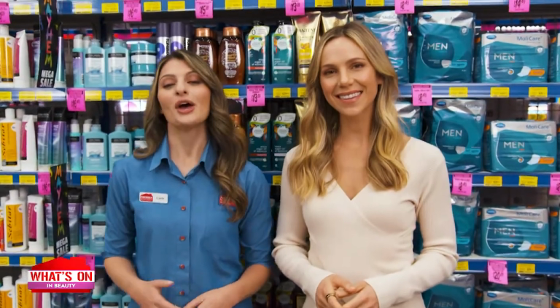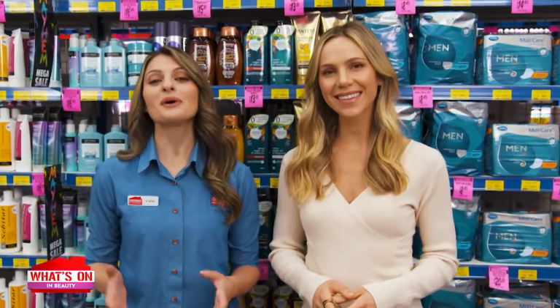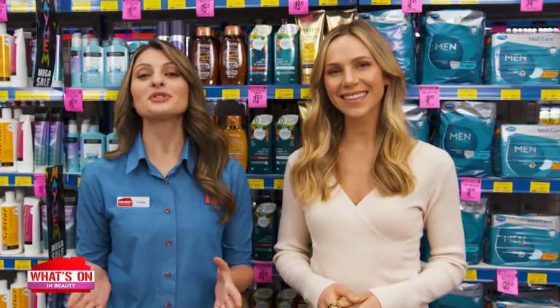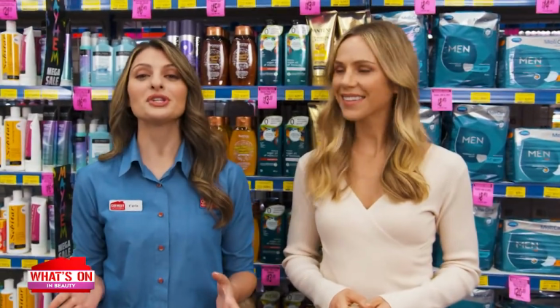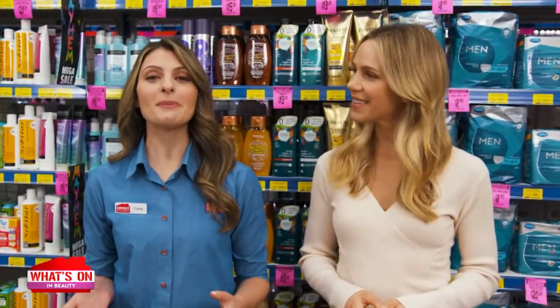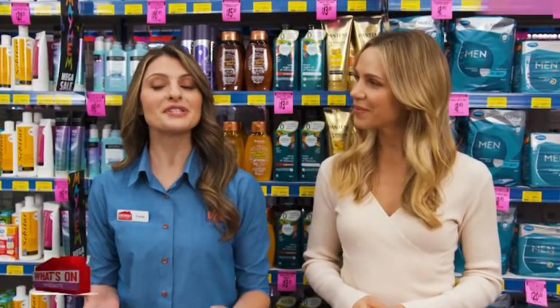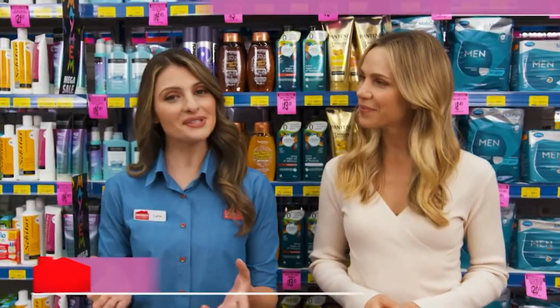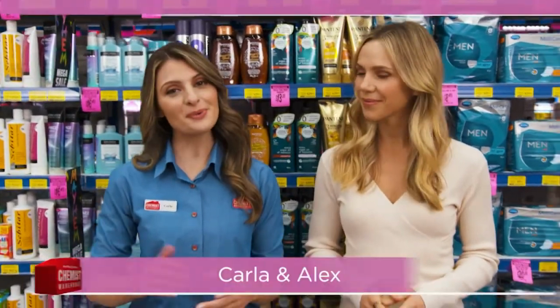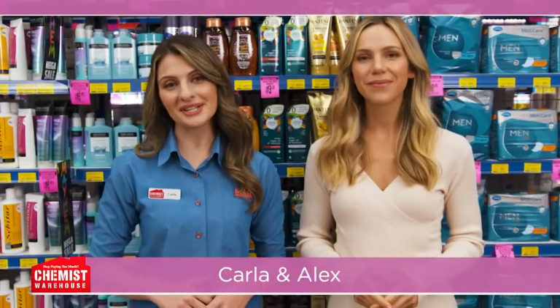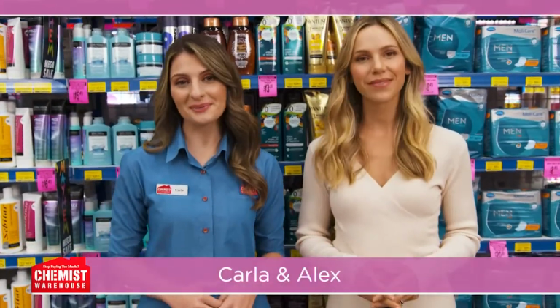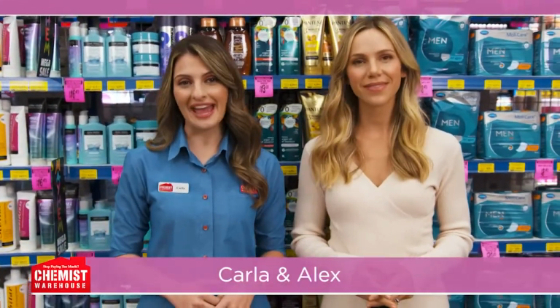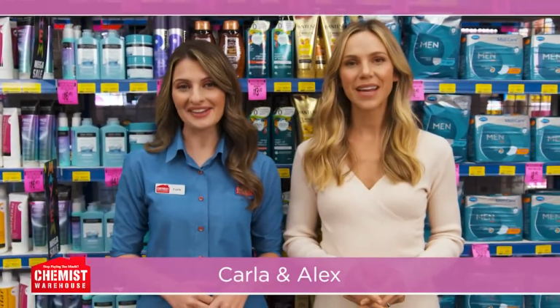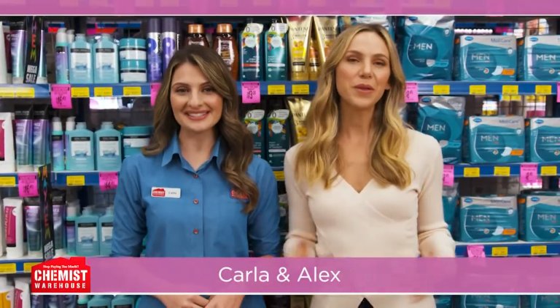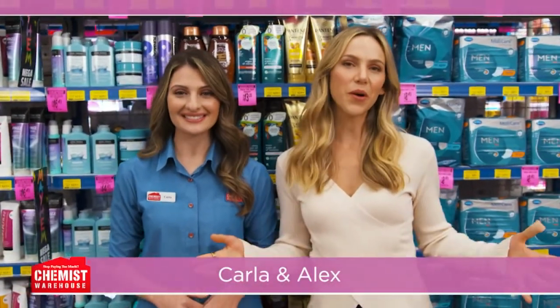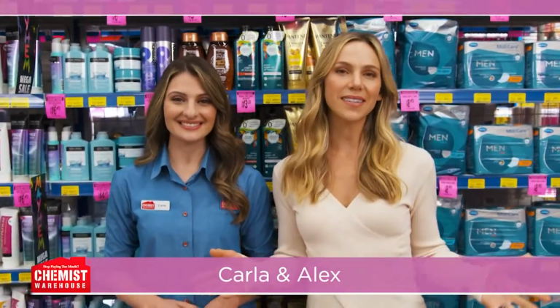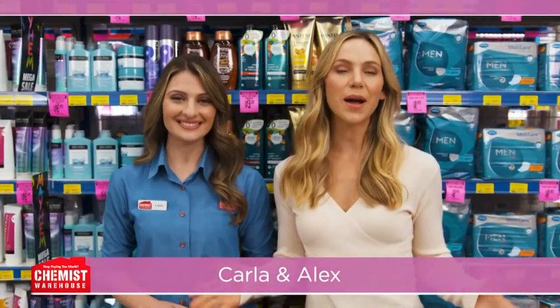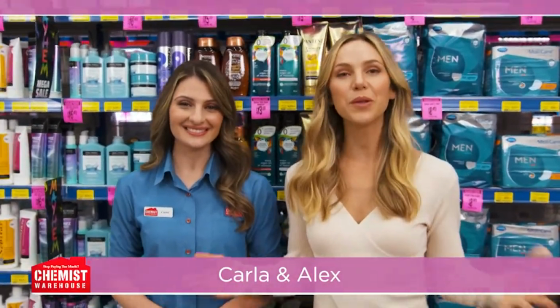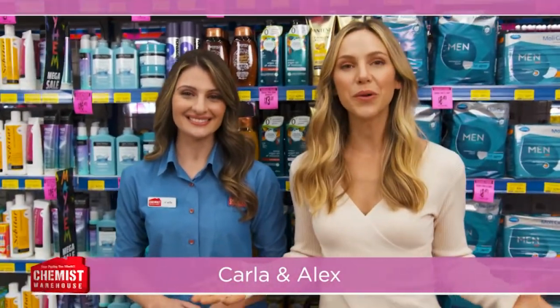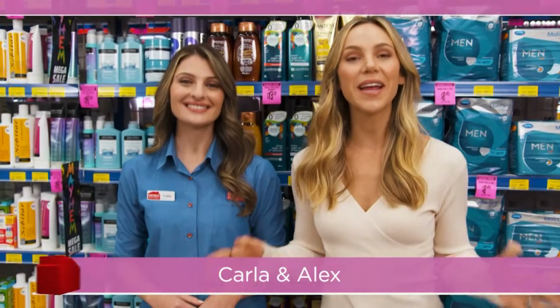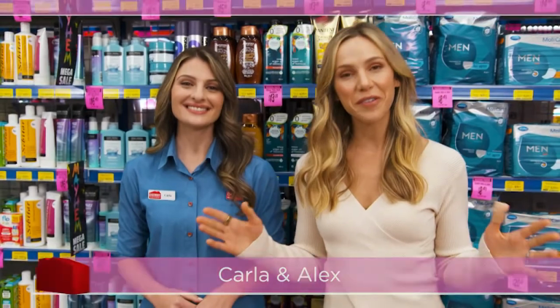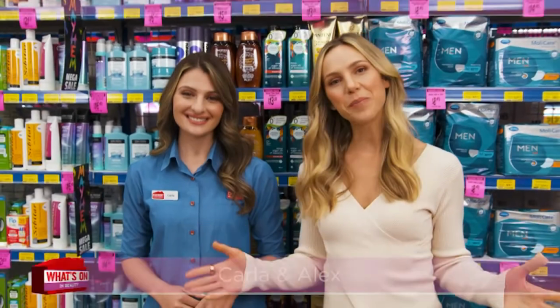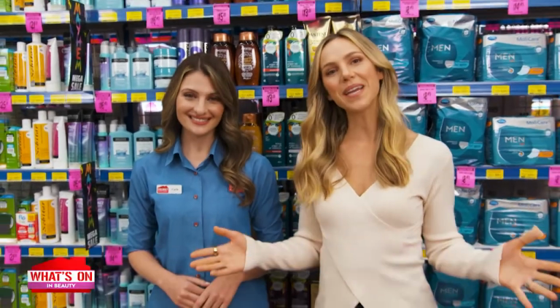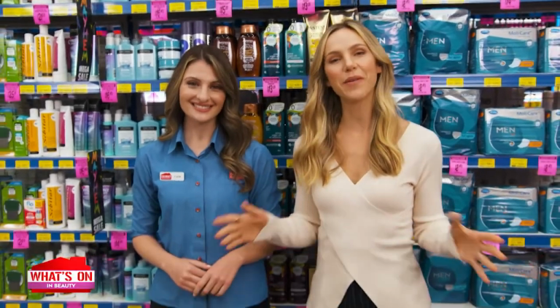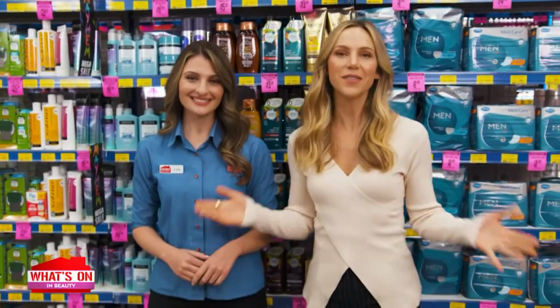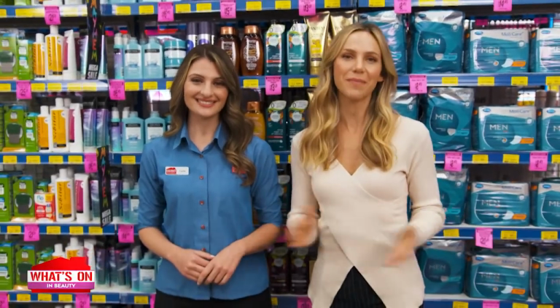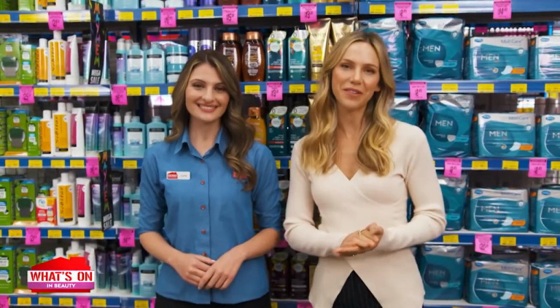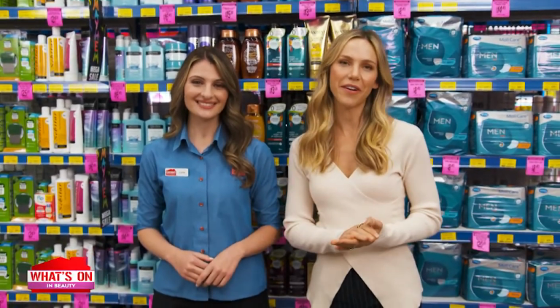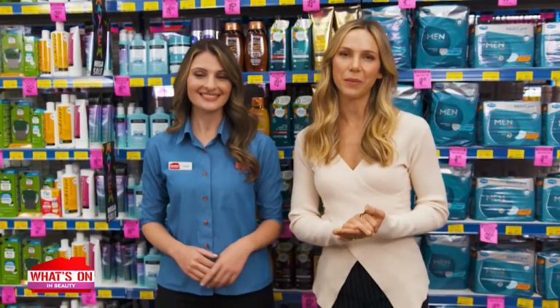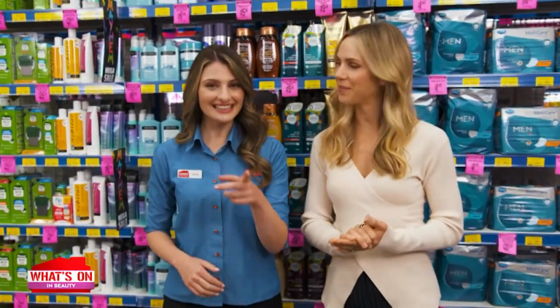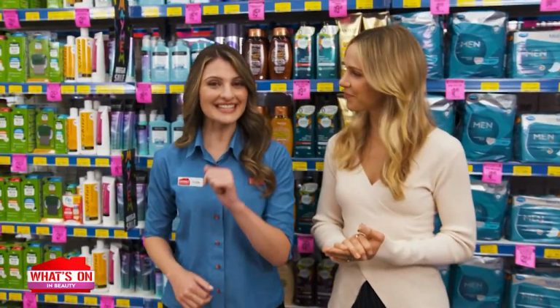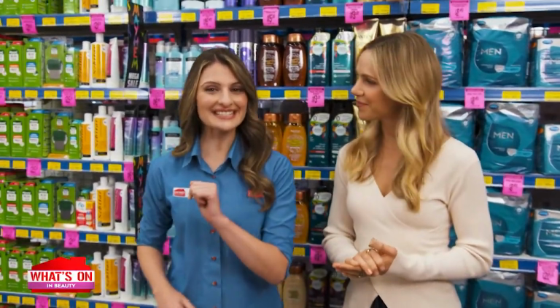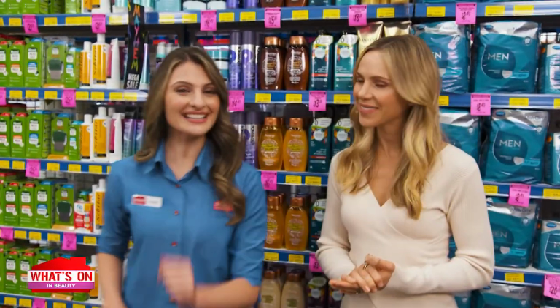Welcome to a new episode of What's On In The Warehouse. With products to help you look good and feel better, we've got something for everyone. Let's get started.